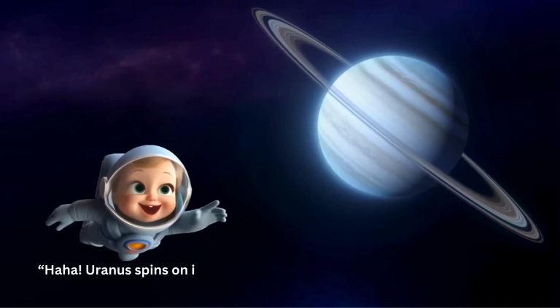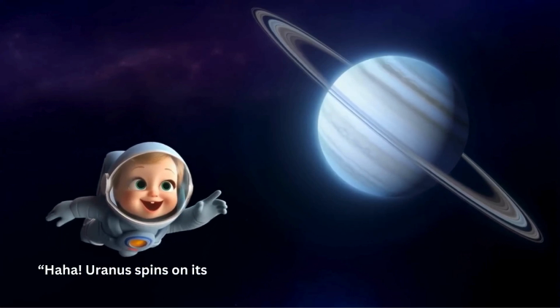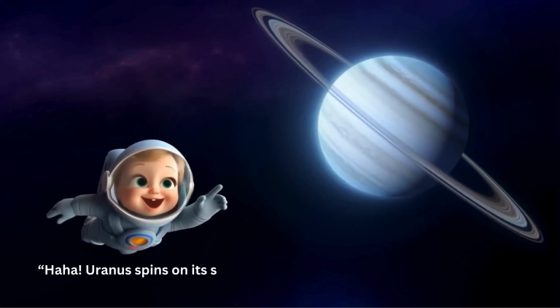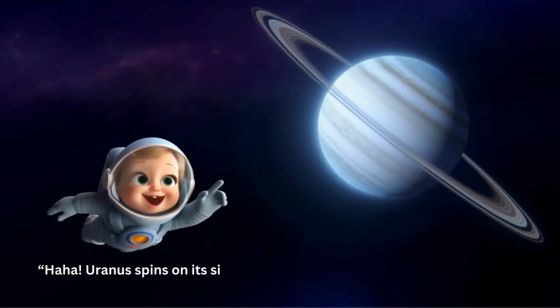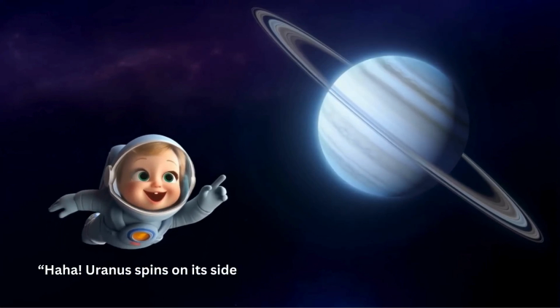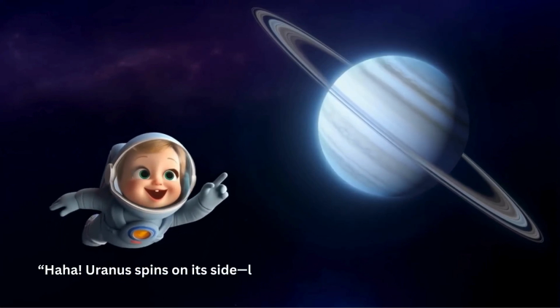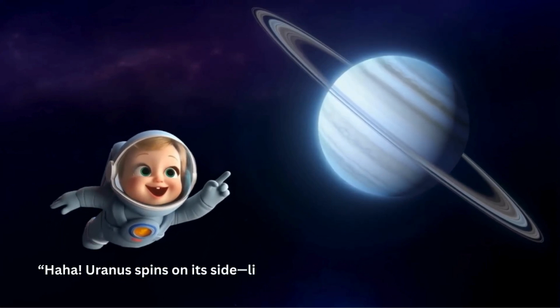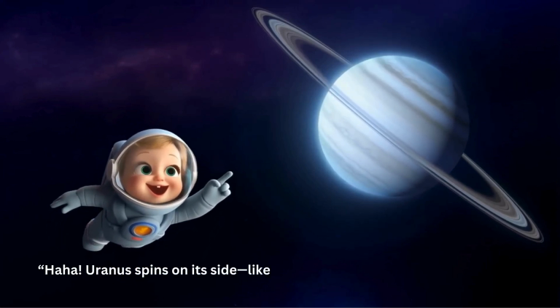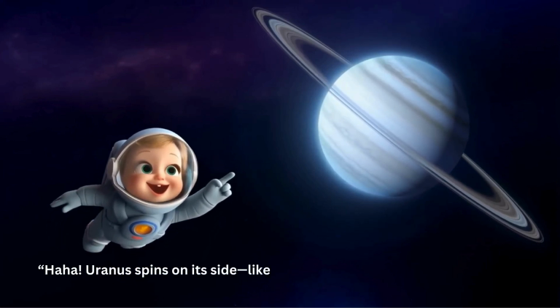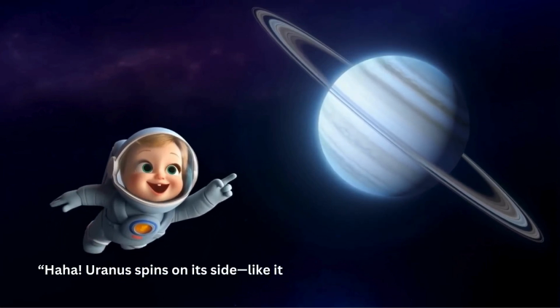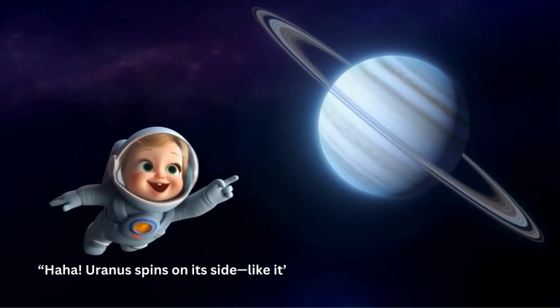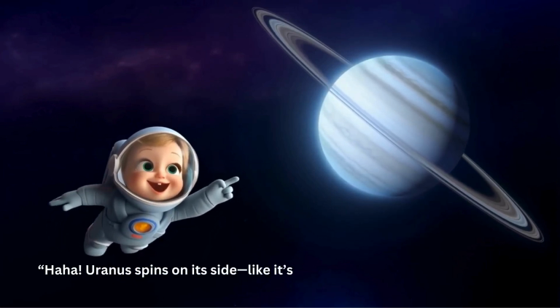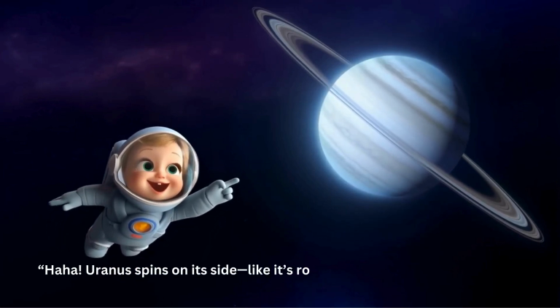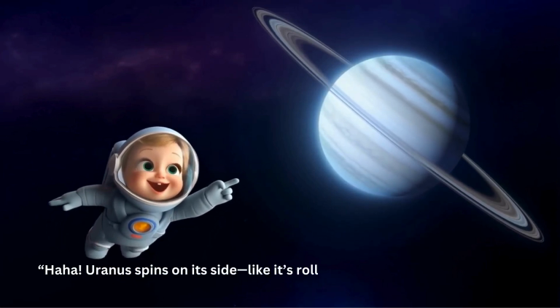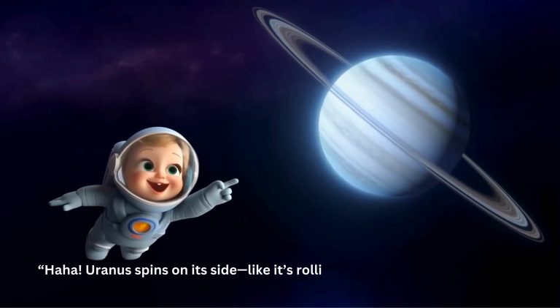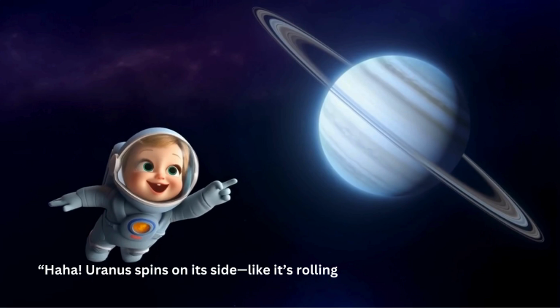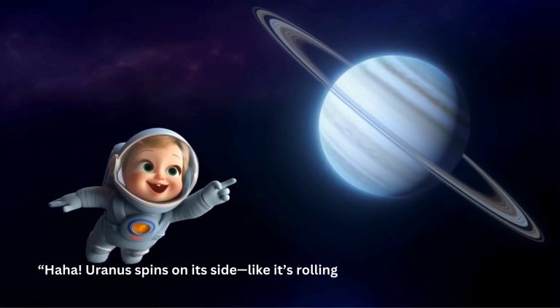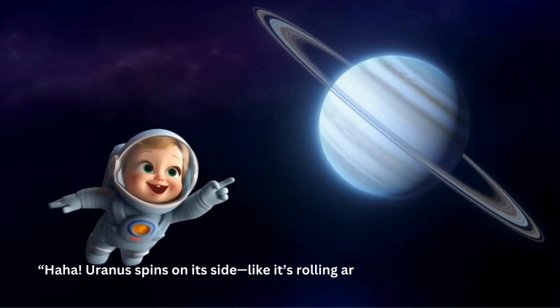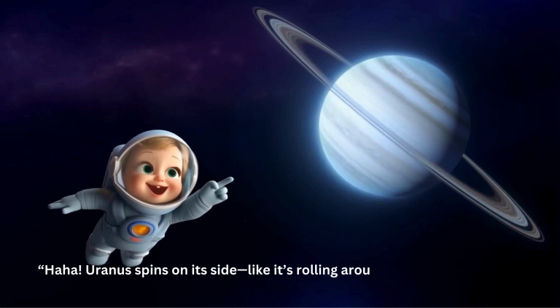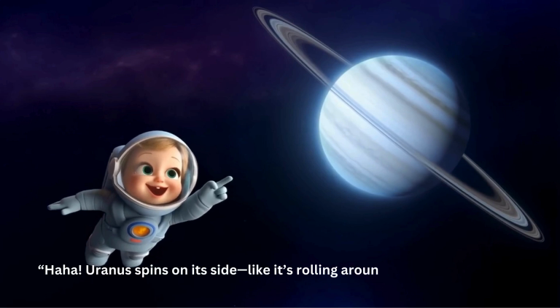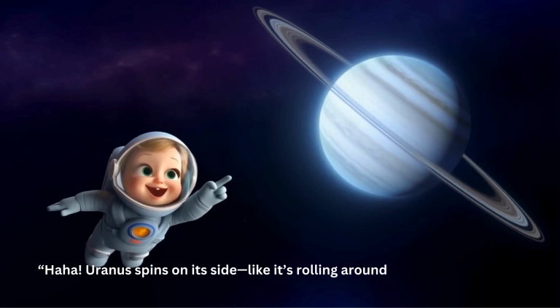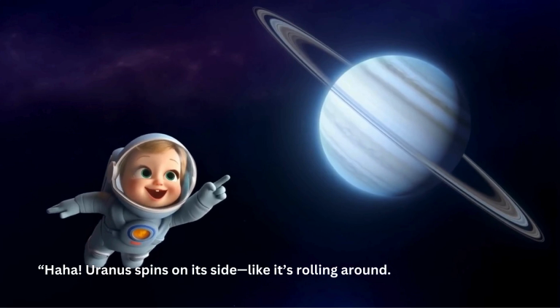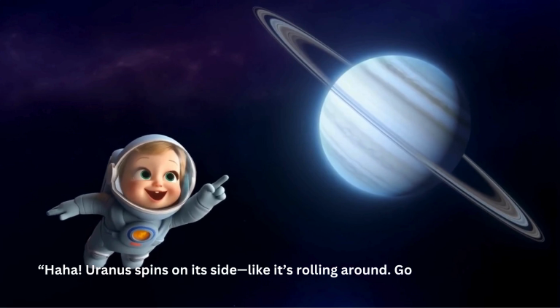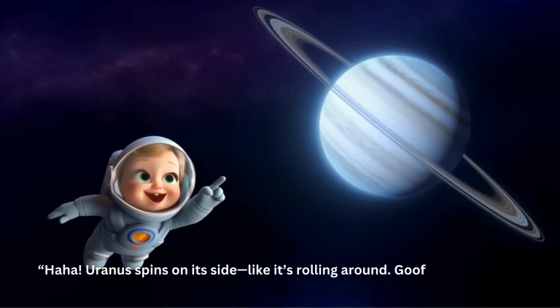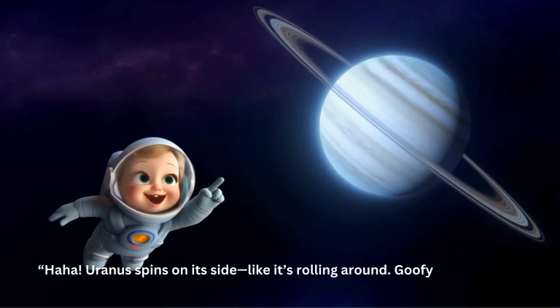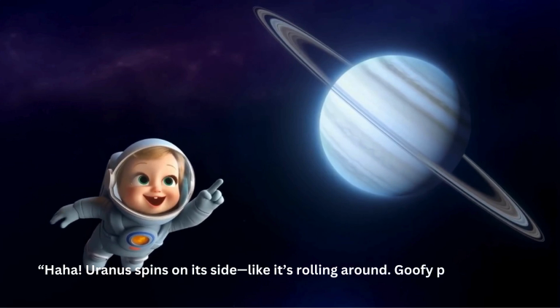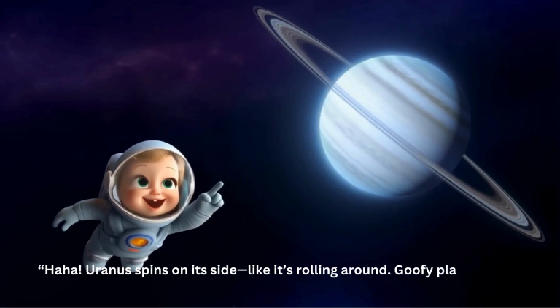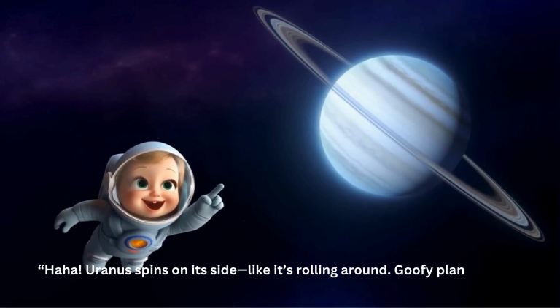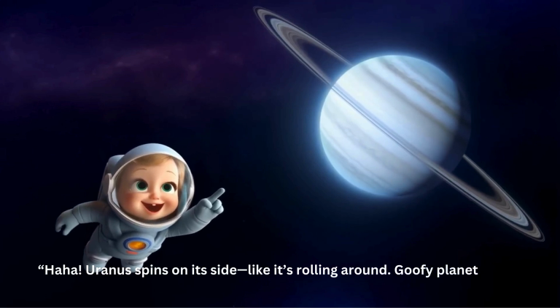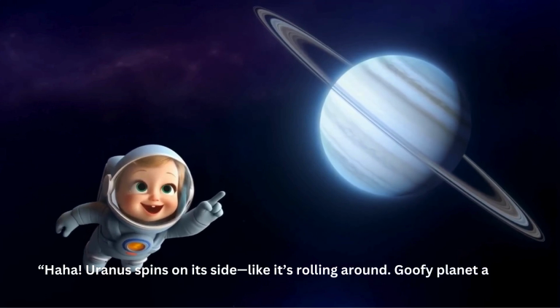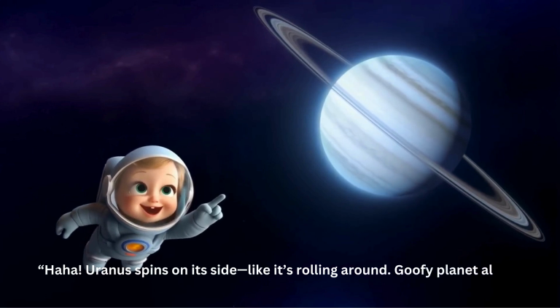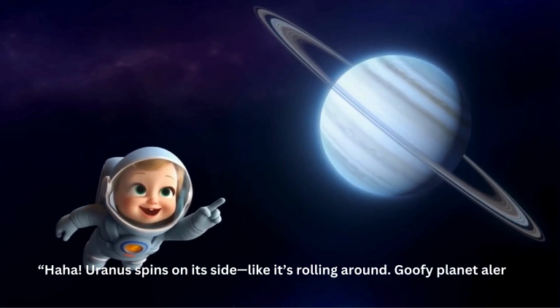Uranus spins on its side, like it's rolling around. Goofy planet alert!